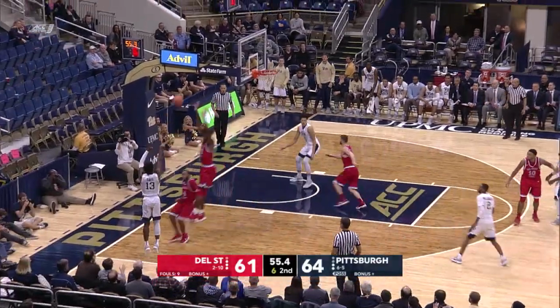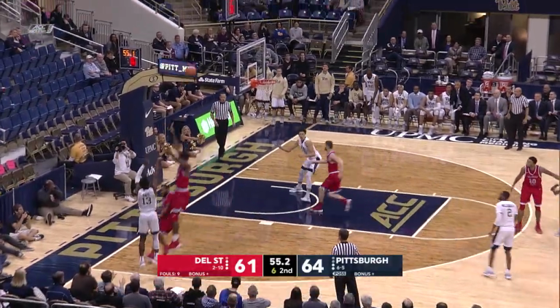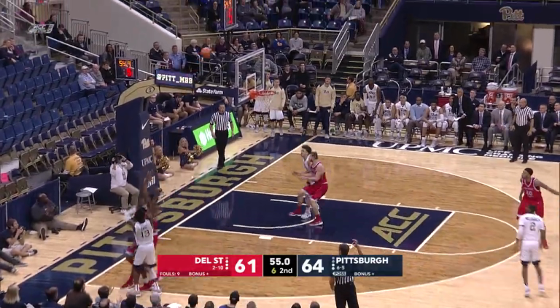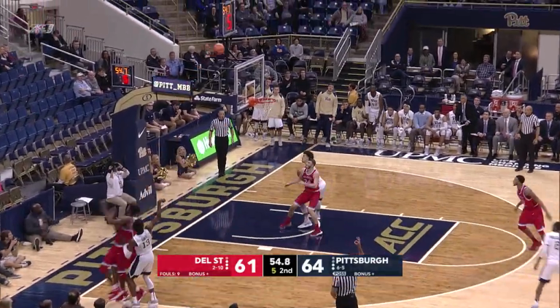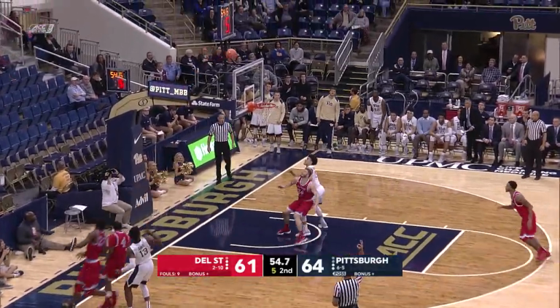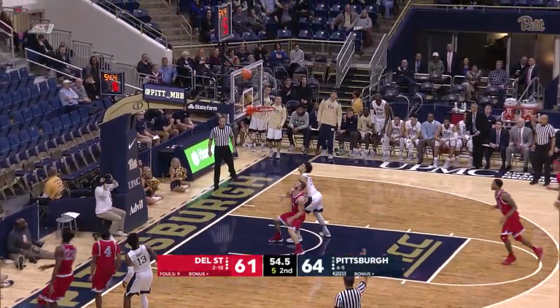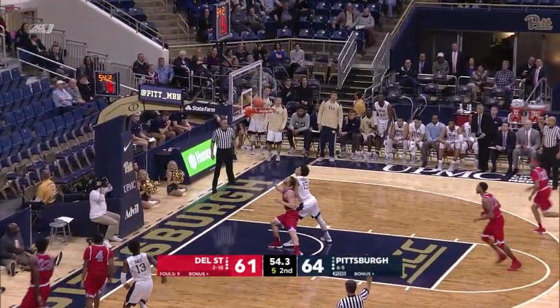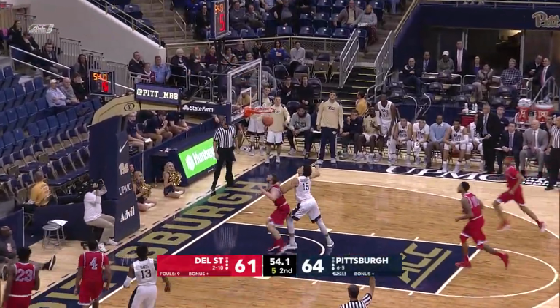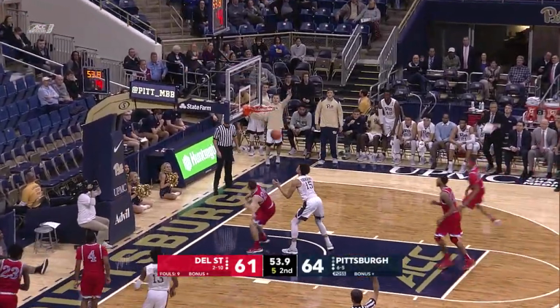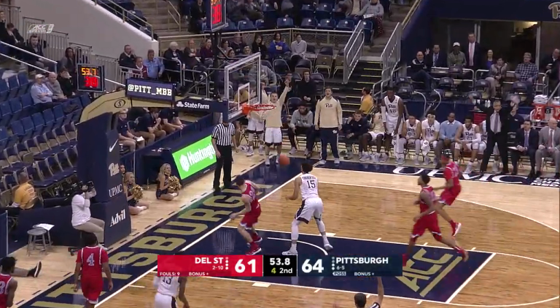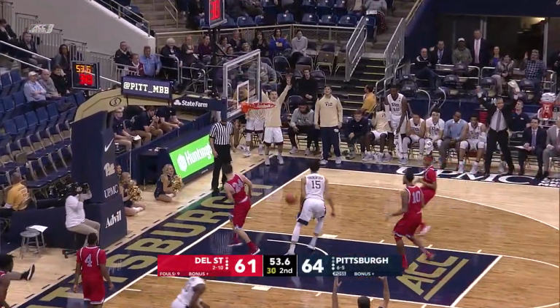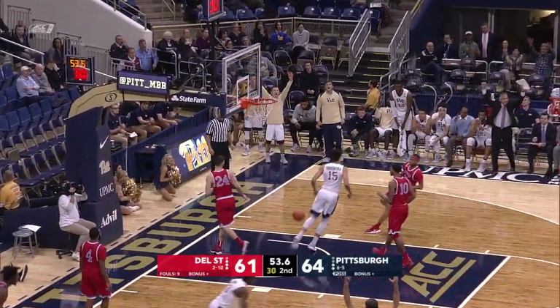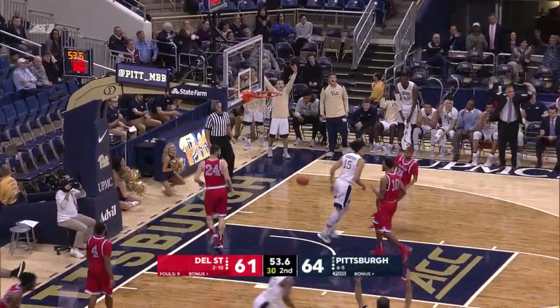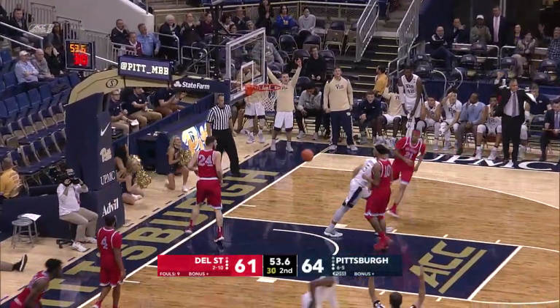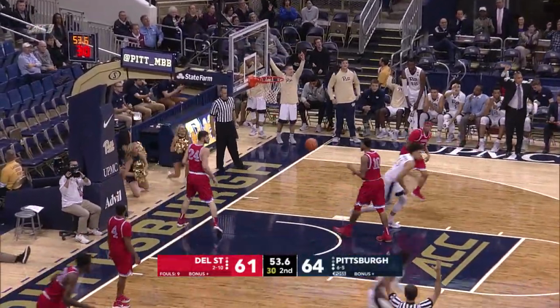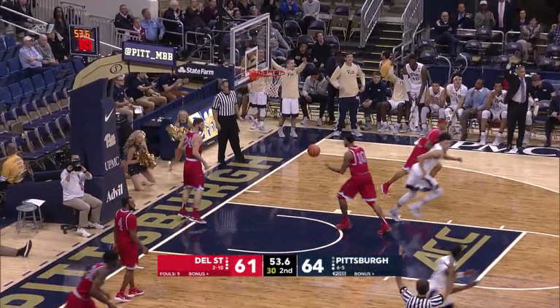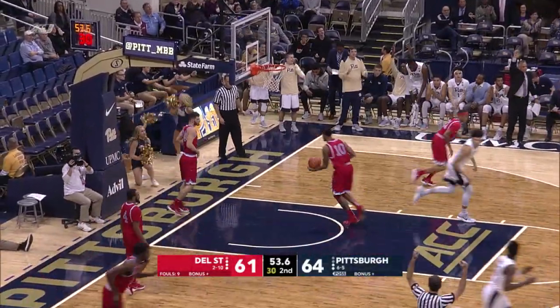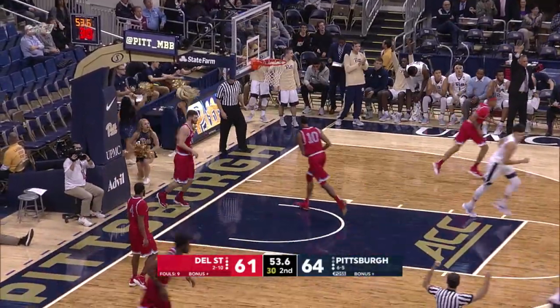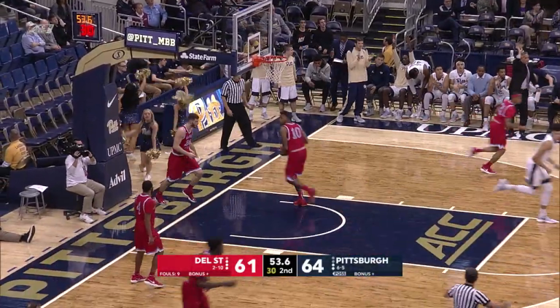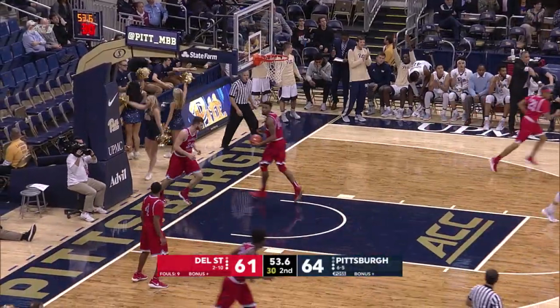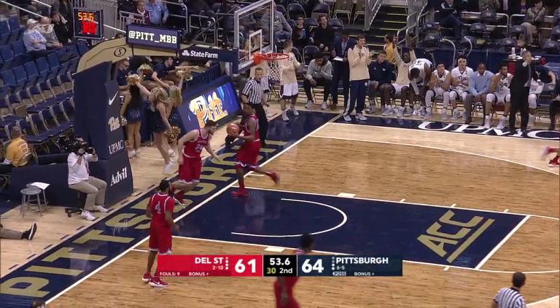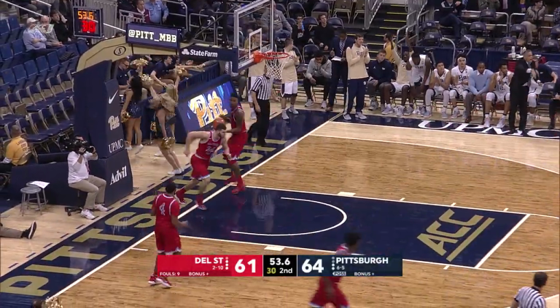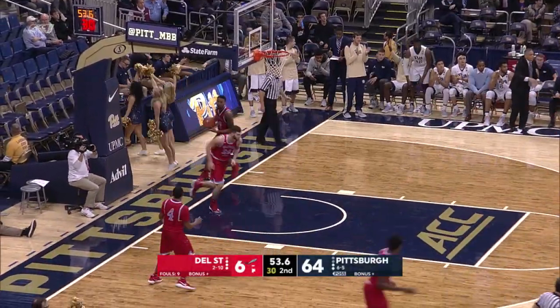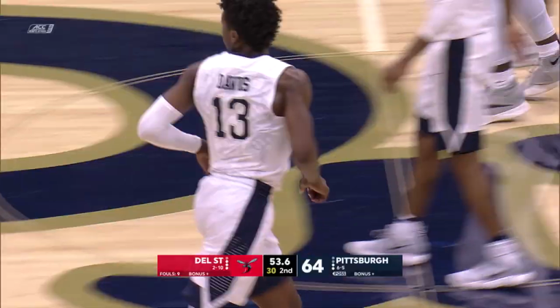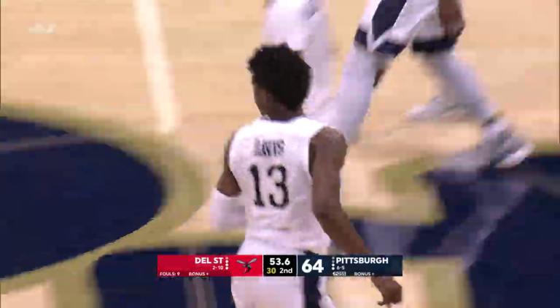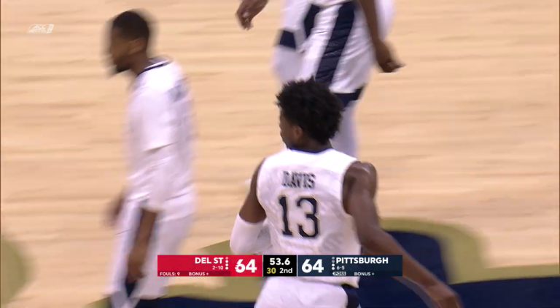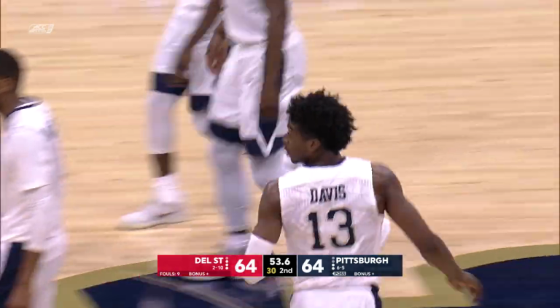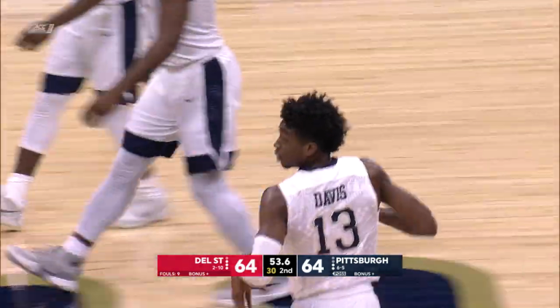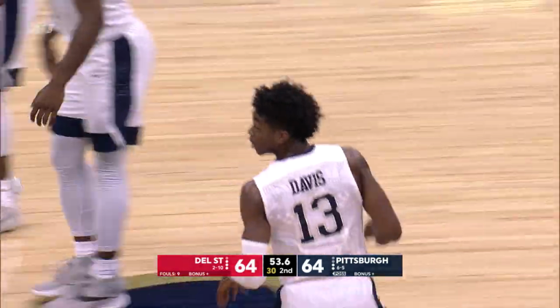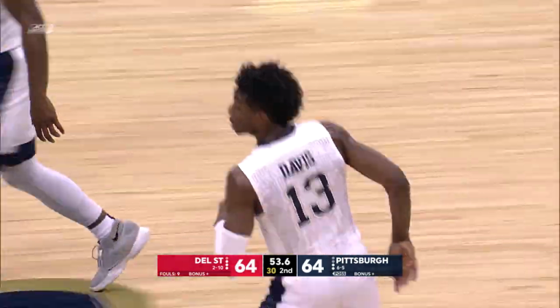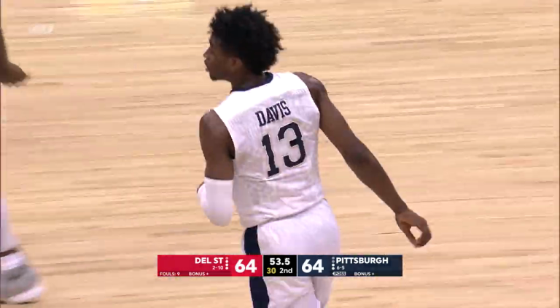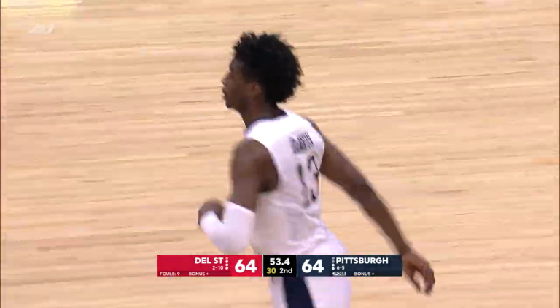Davis from three — bullseye for Cameron Davis. Getting it done on both ends.